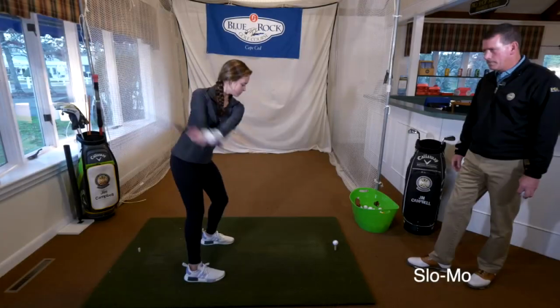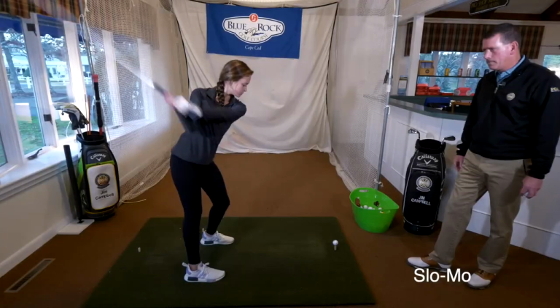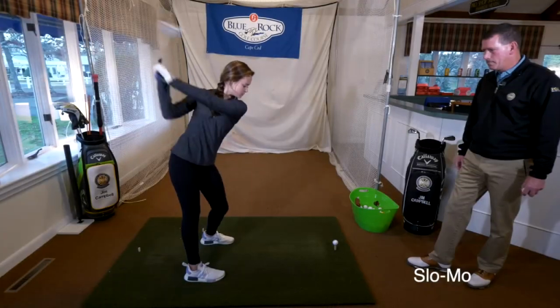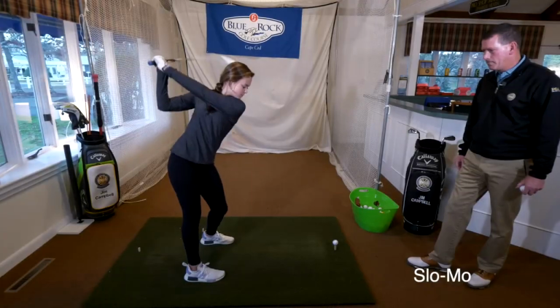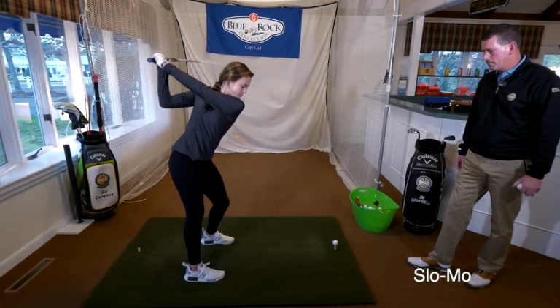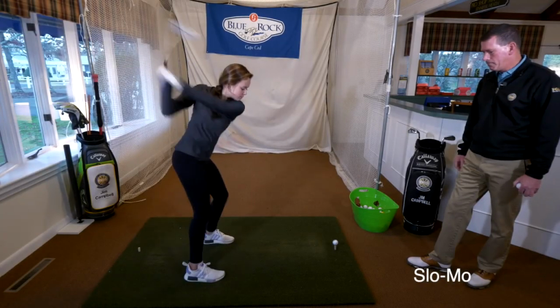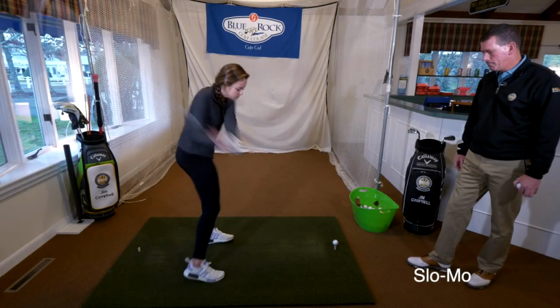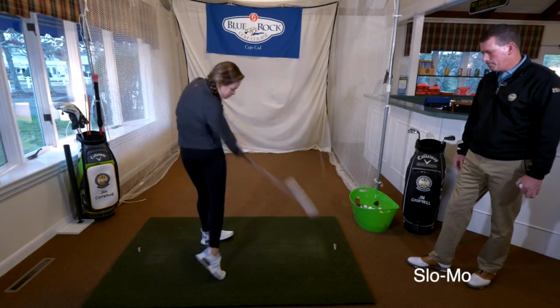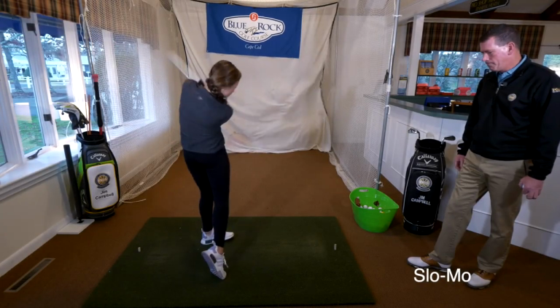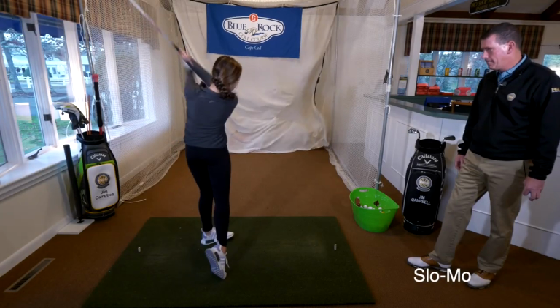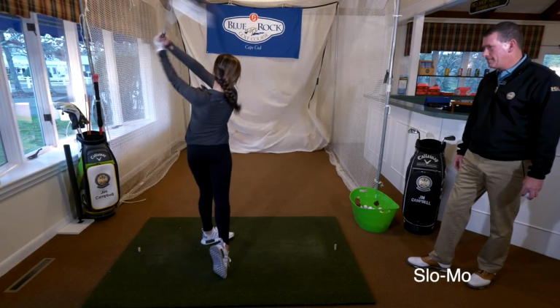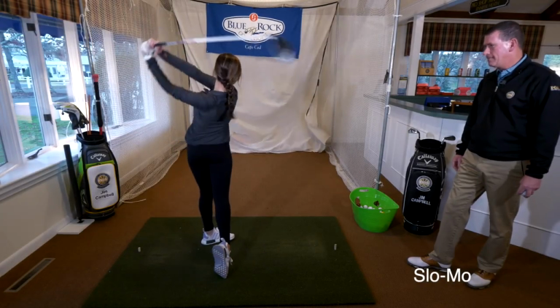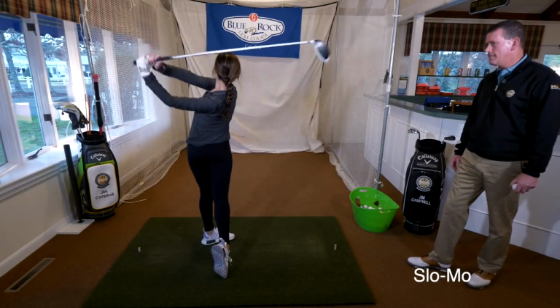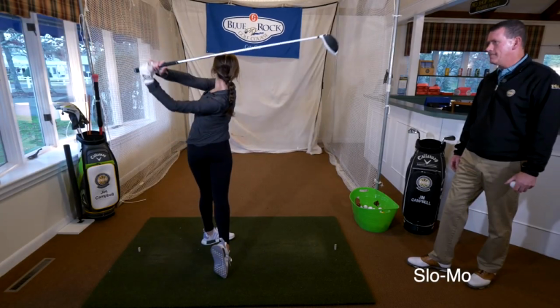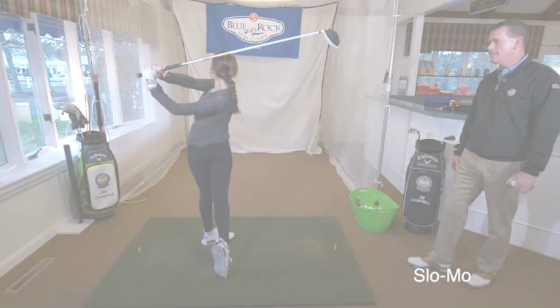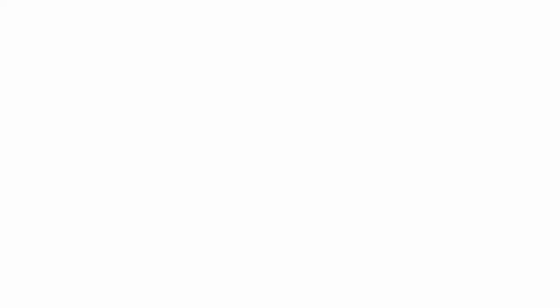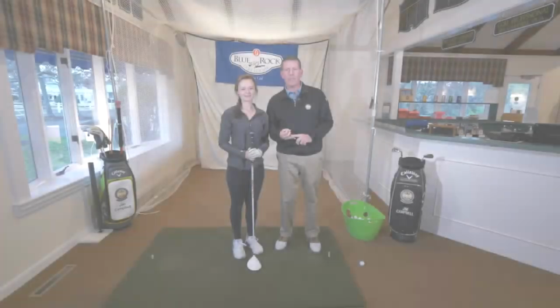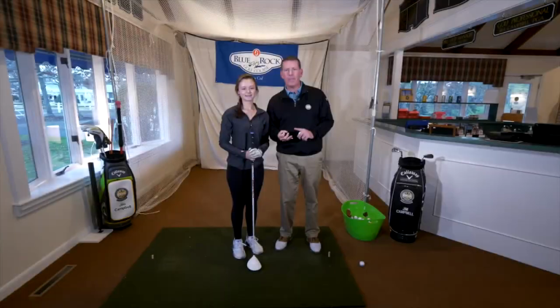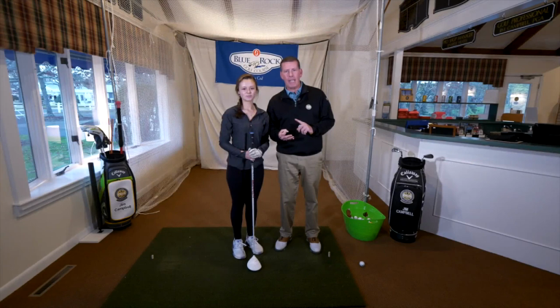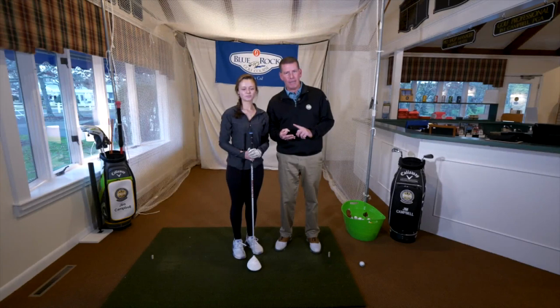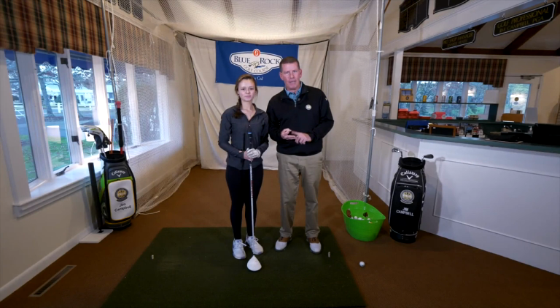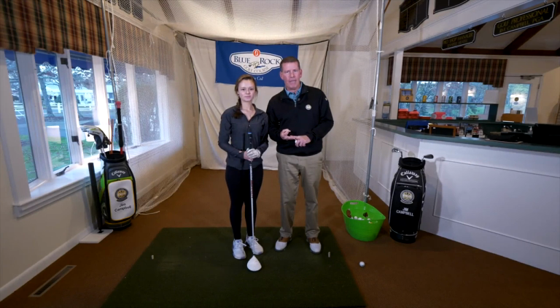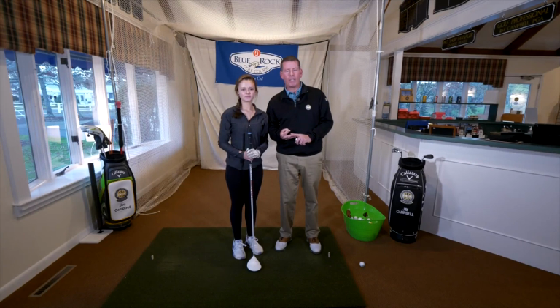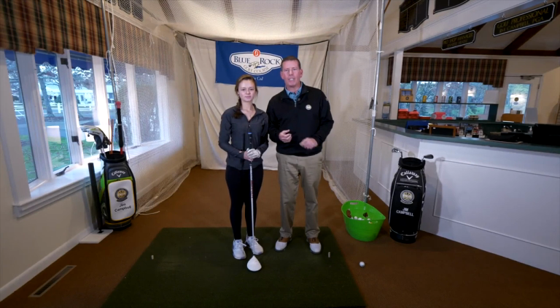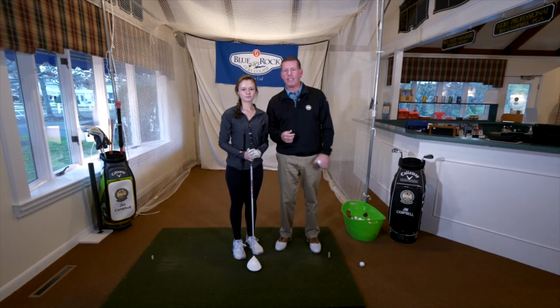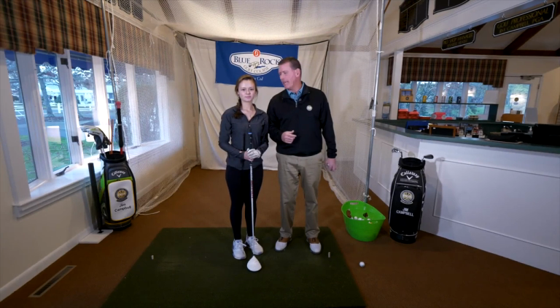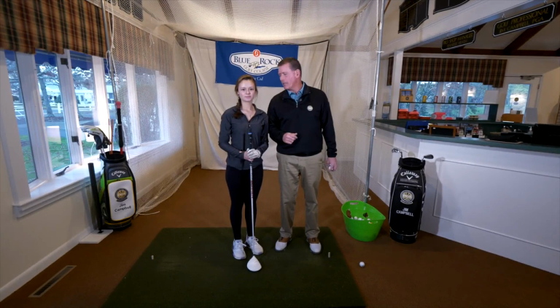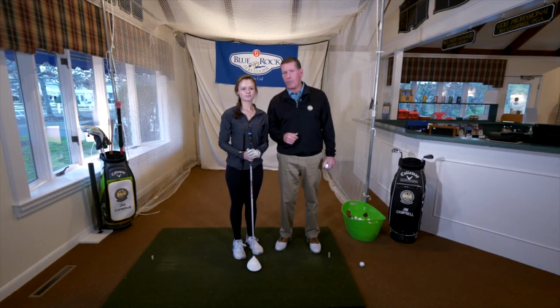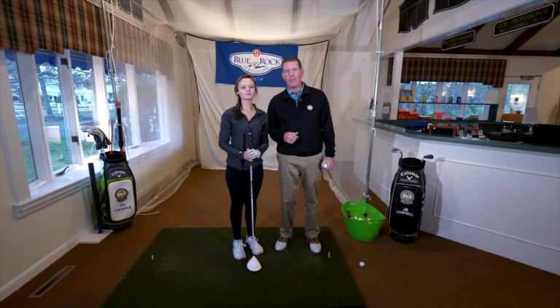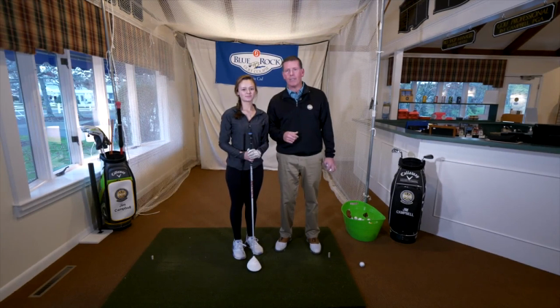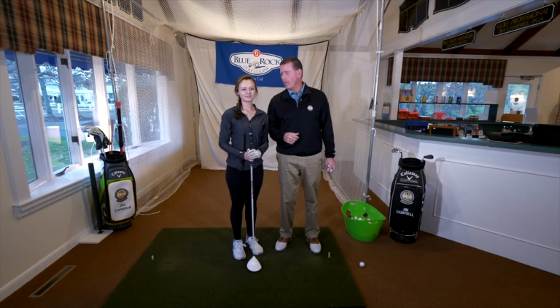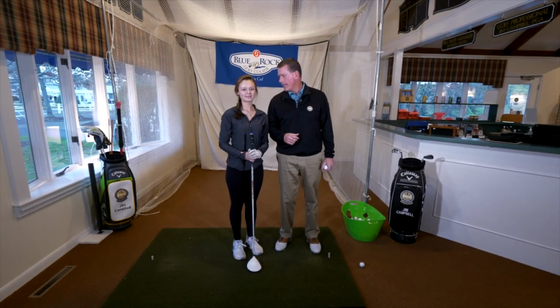Good shot, Annika. She had great balance and great rhythm, and that made for good contact, which is why it went a long way.